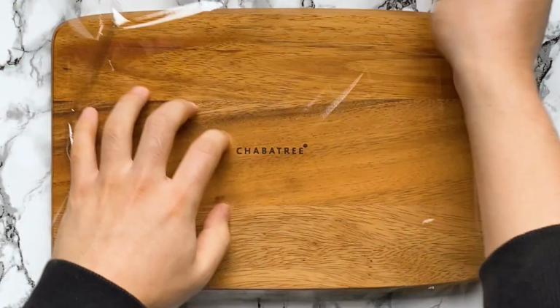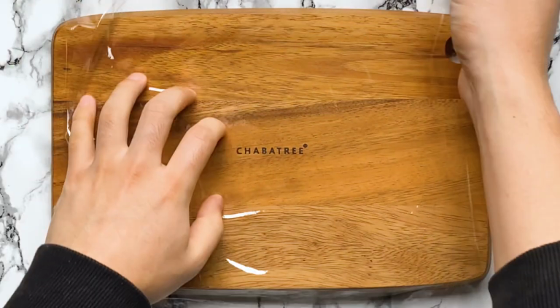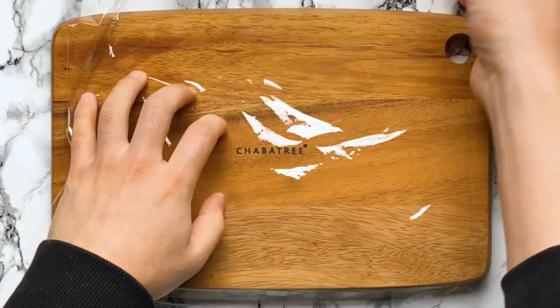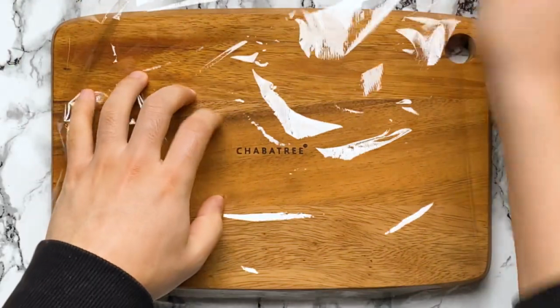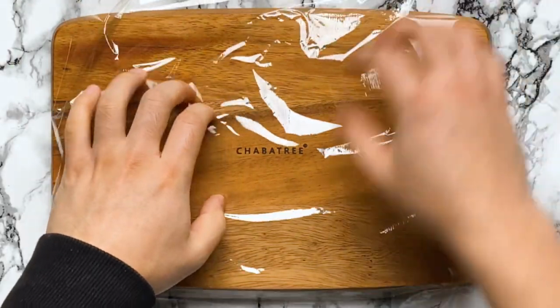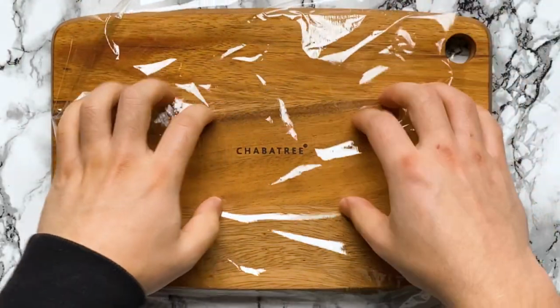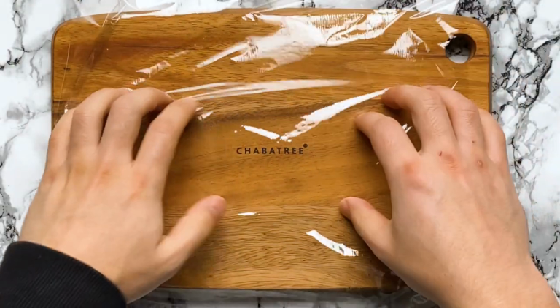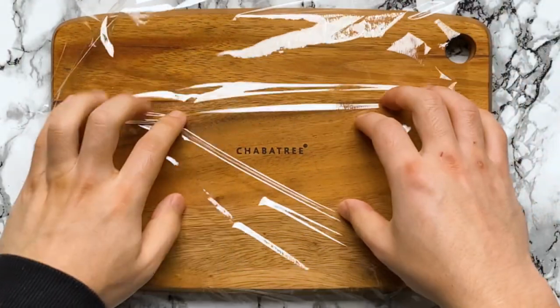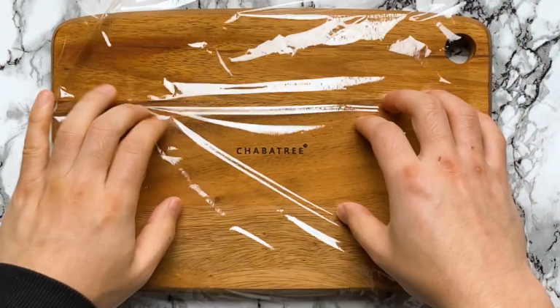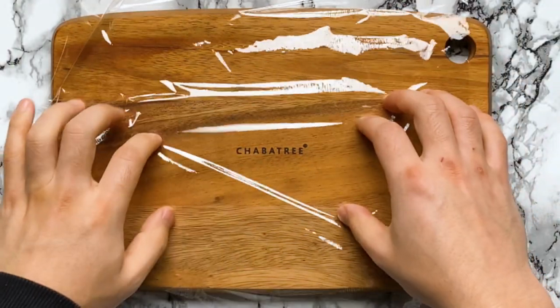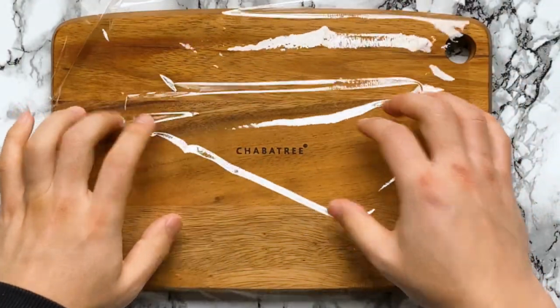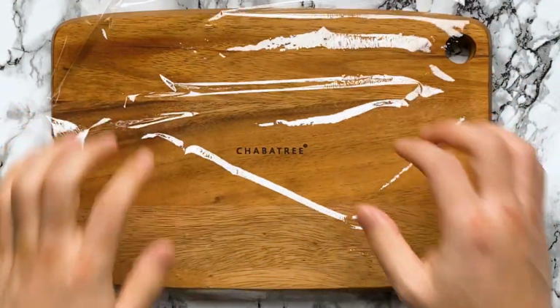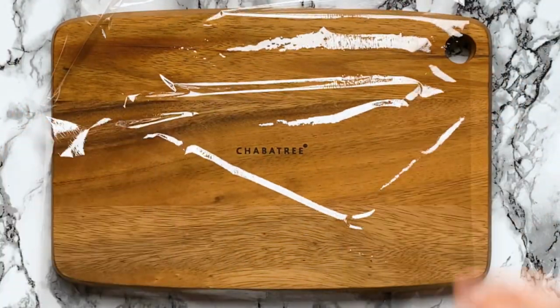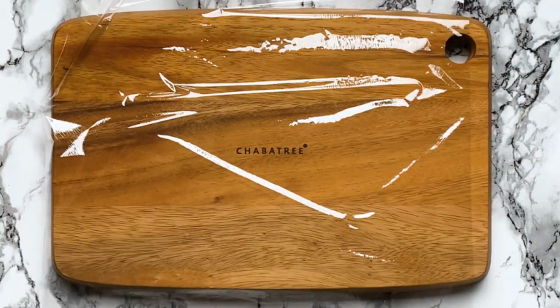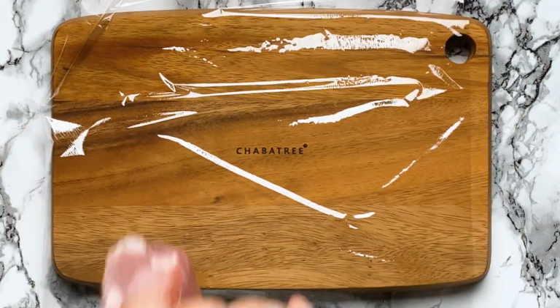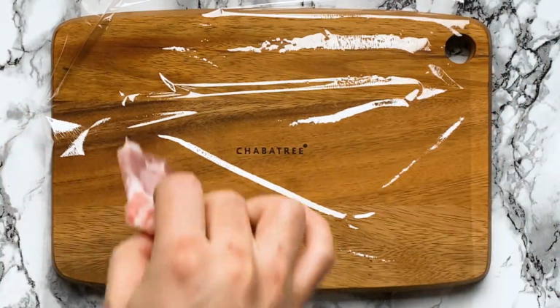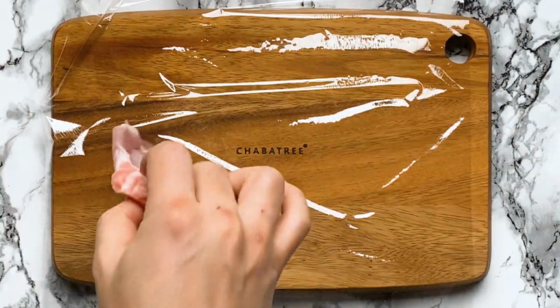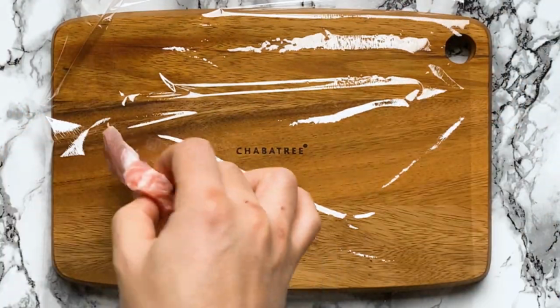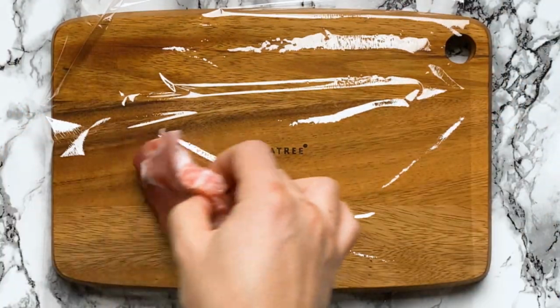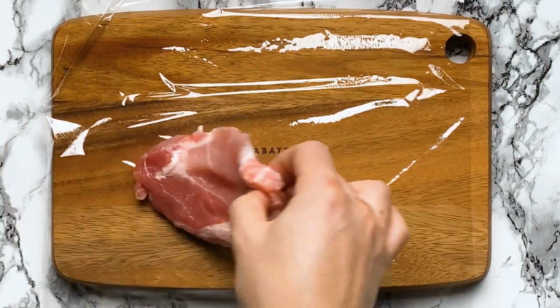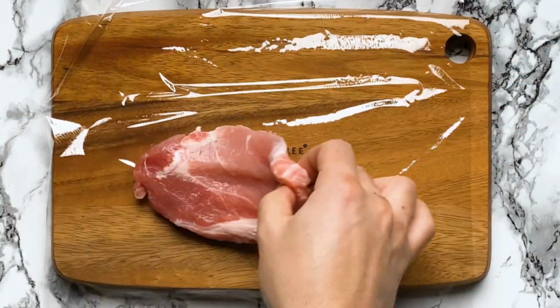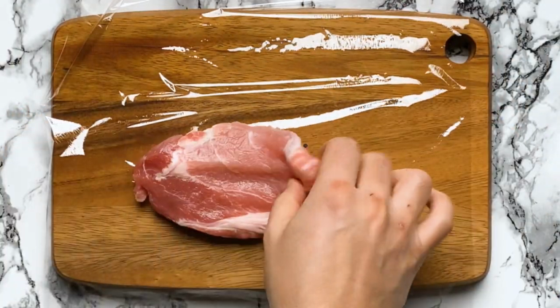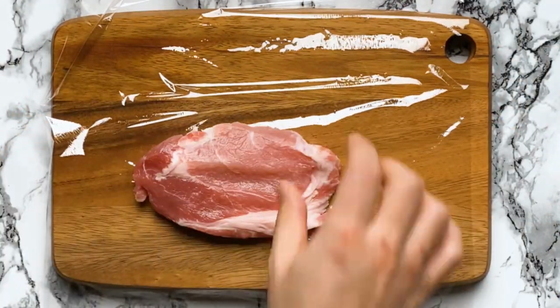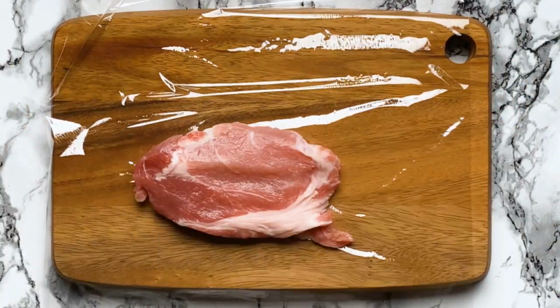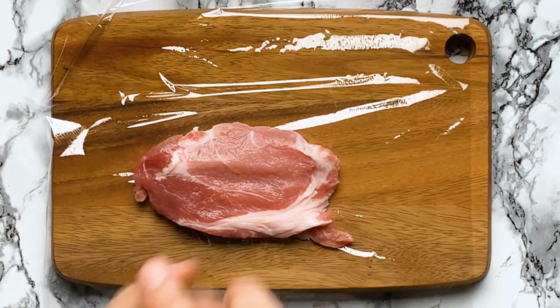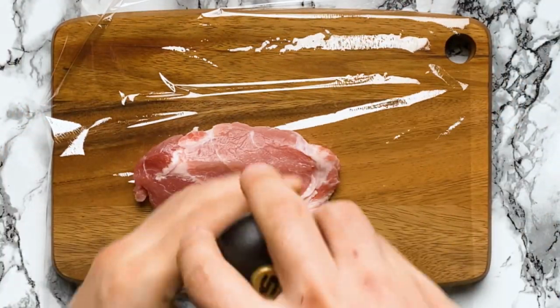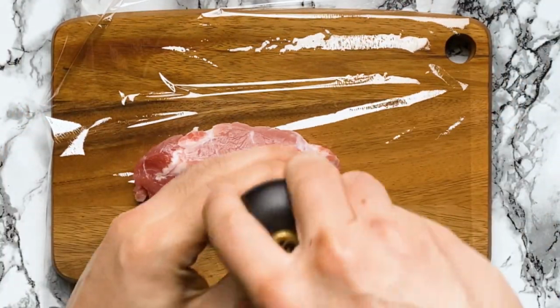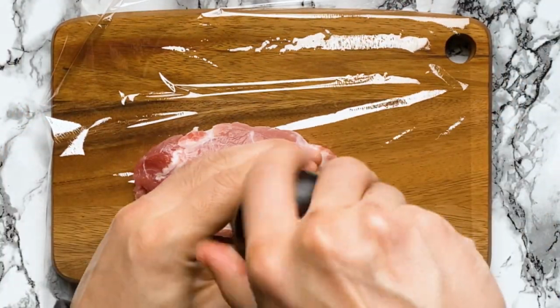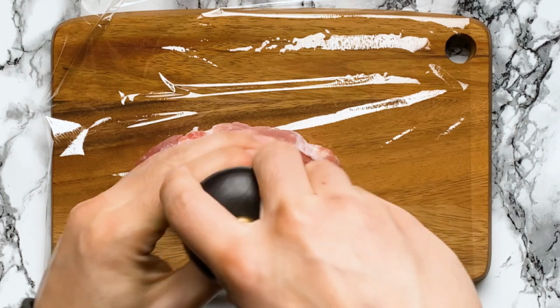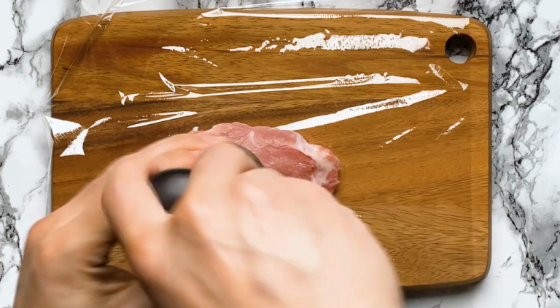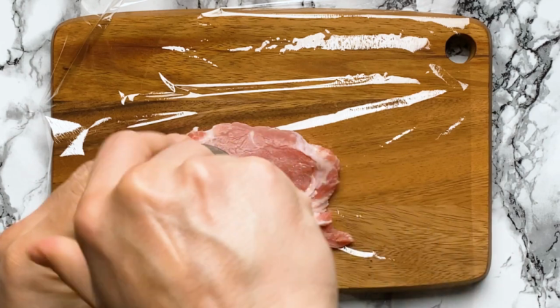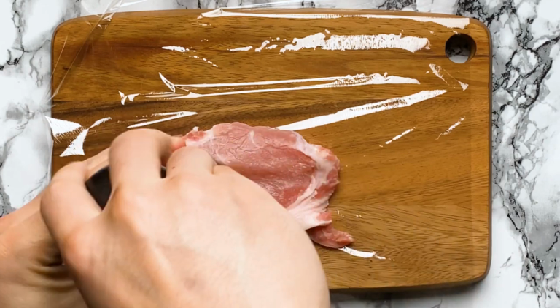Take your pork chops and sprinkle a pinch of salt and pepper onto each side.